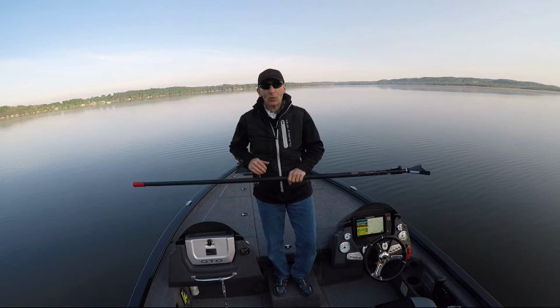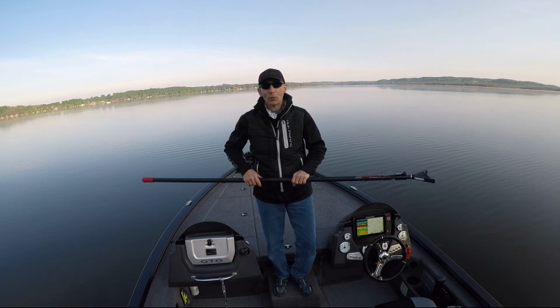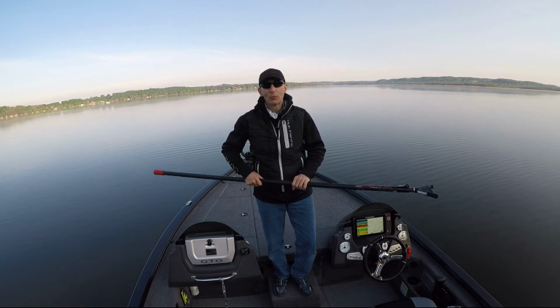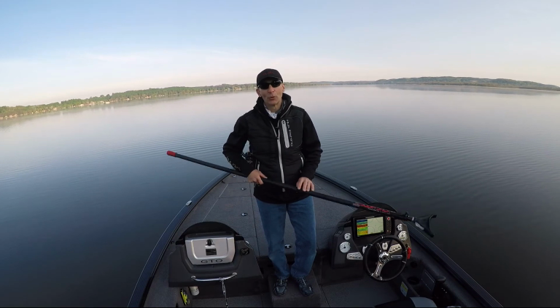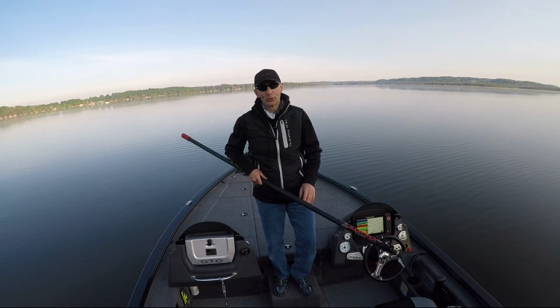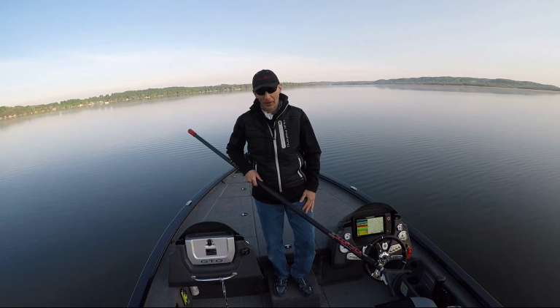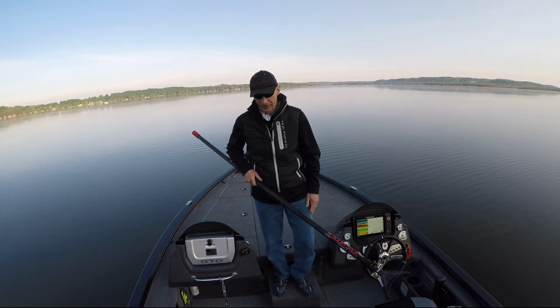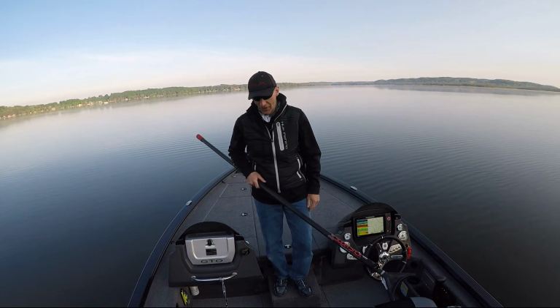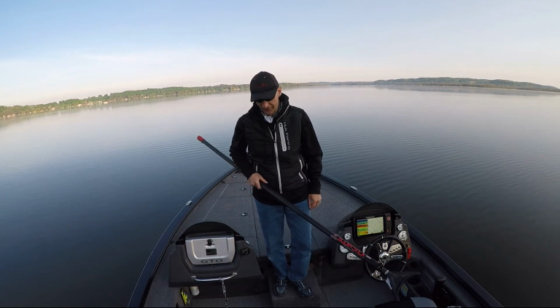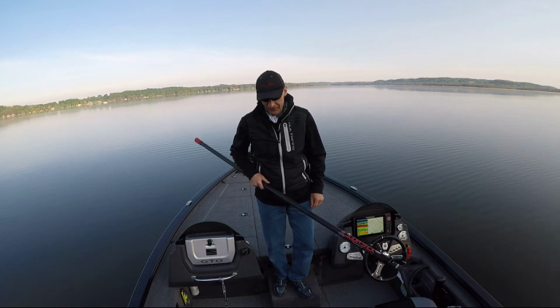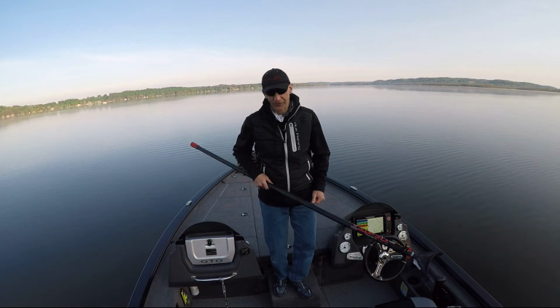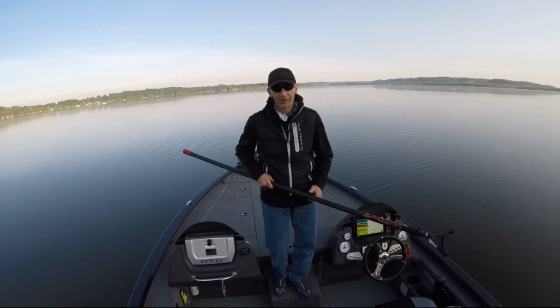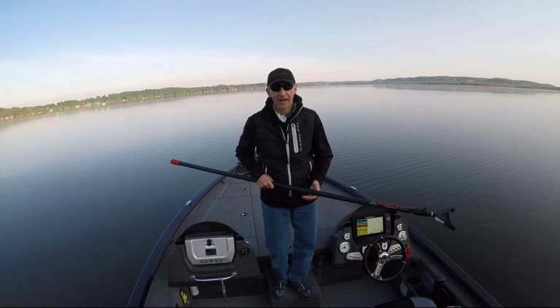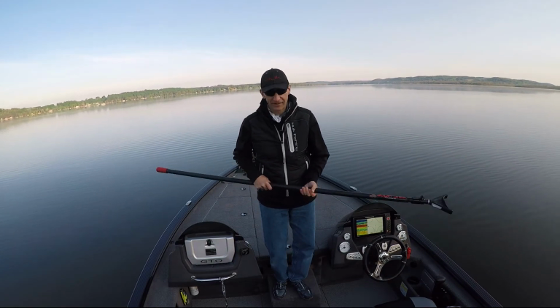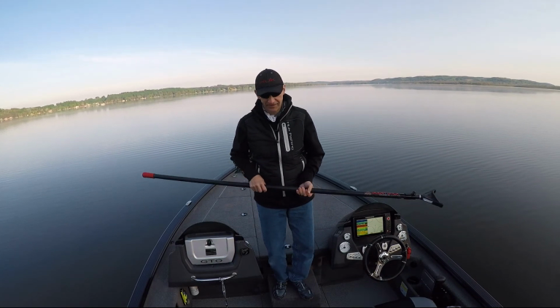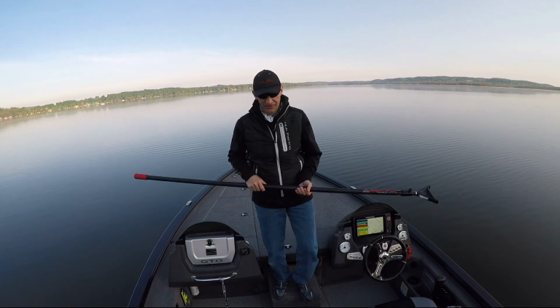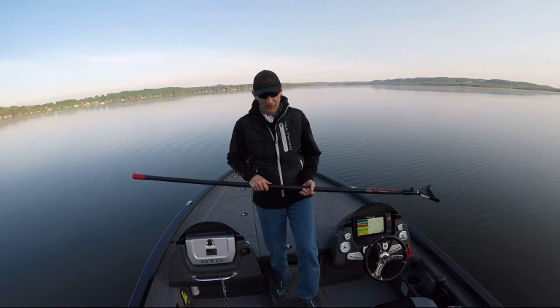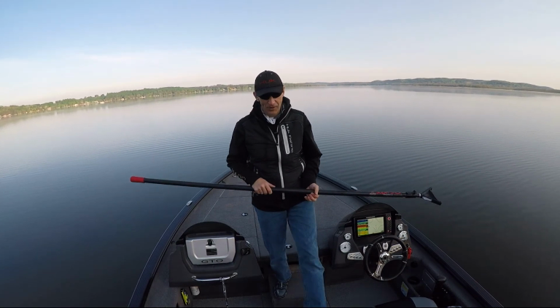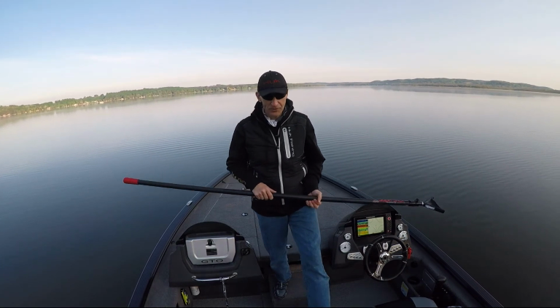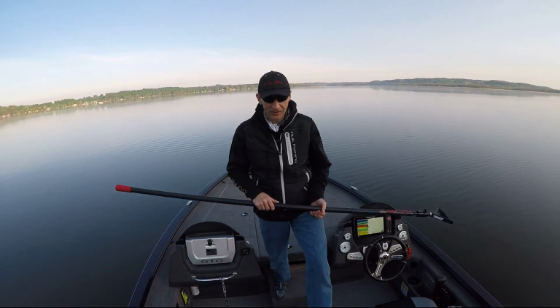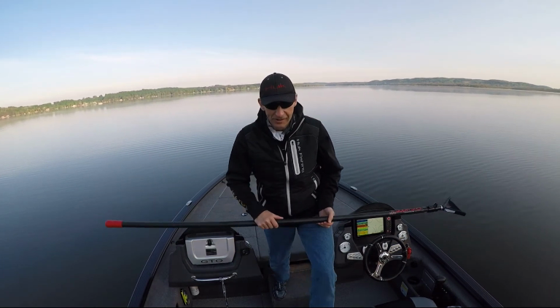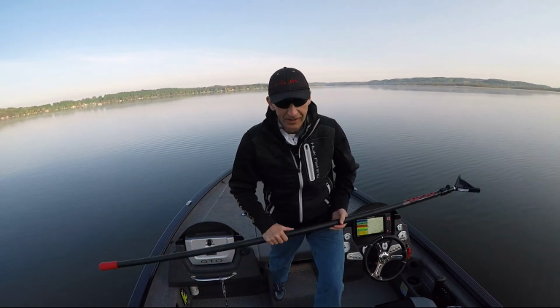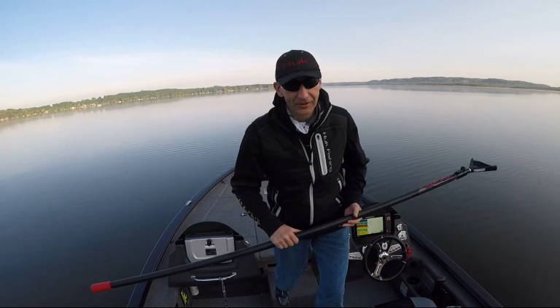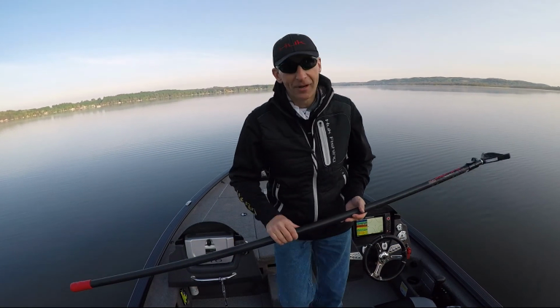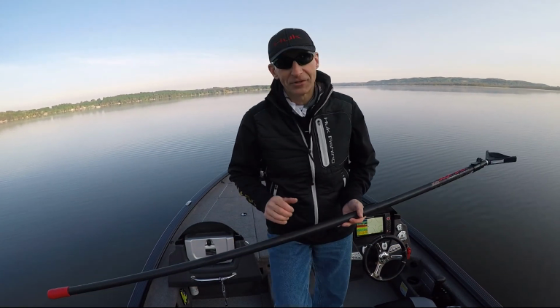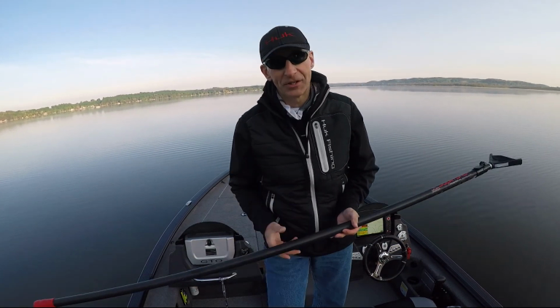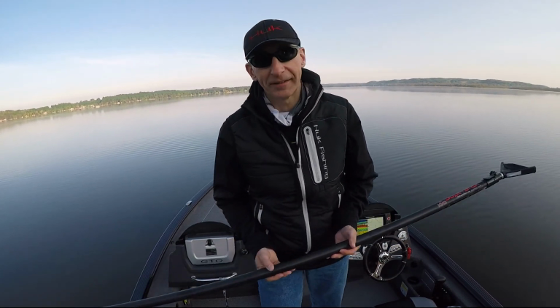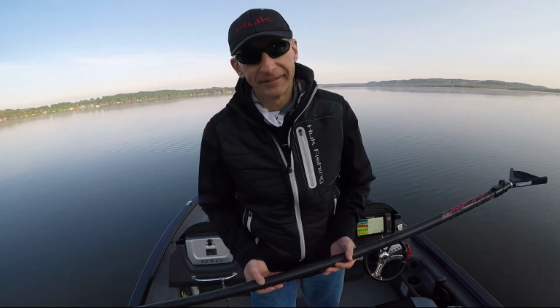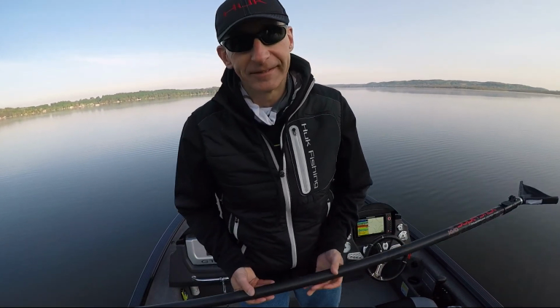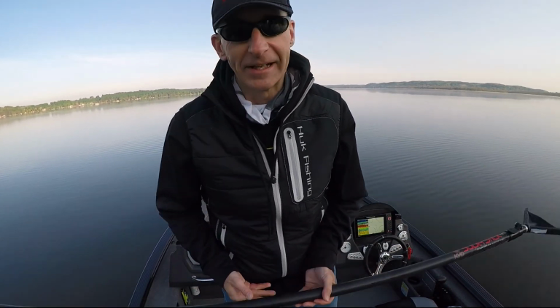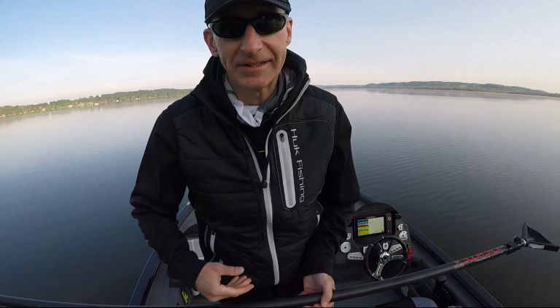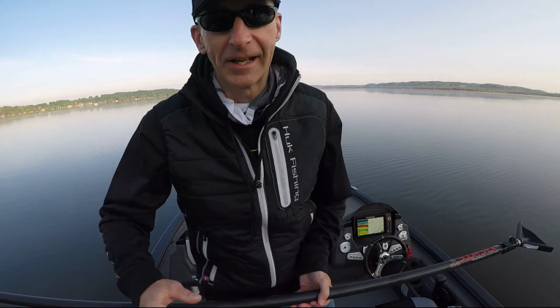Push-pole is the way to go. So if you're in that situation and you don't have a stick, get a stick.